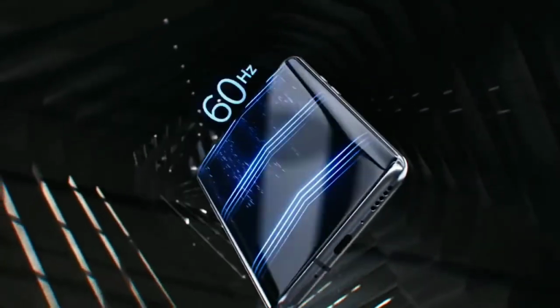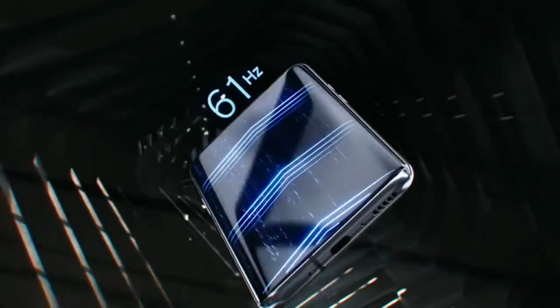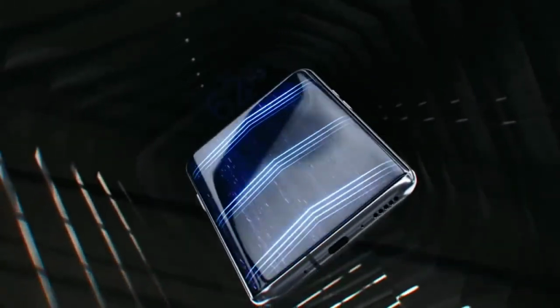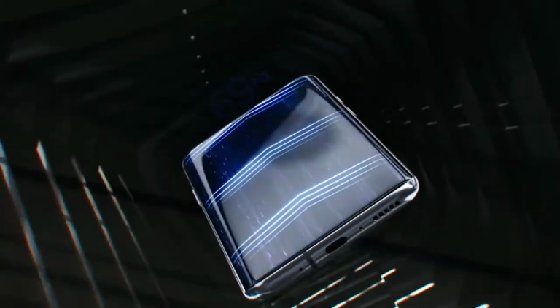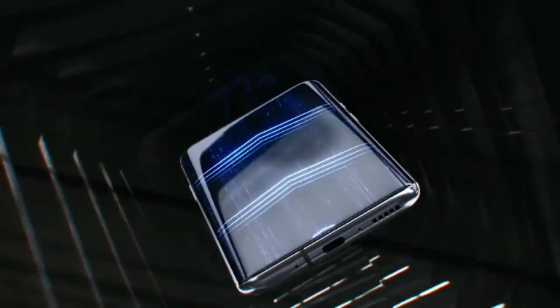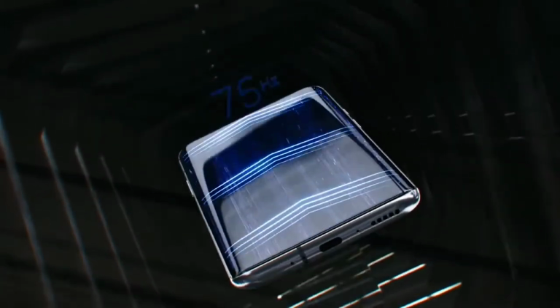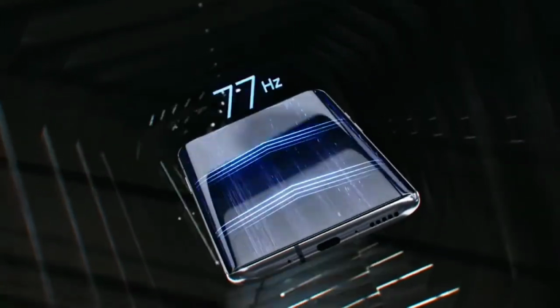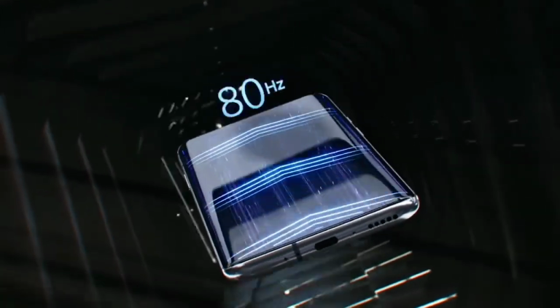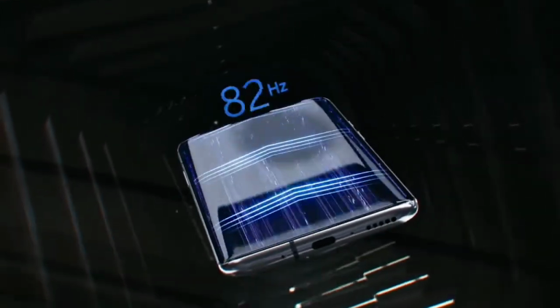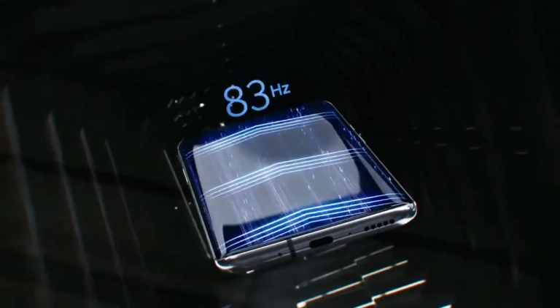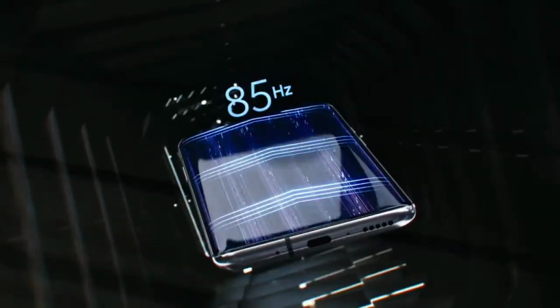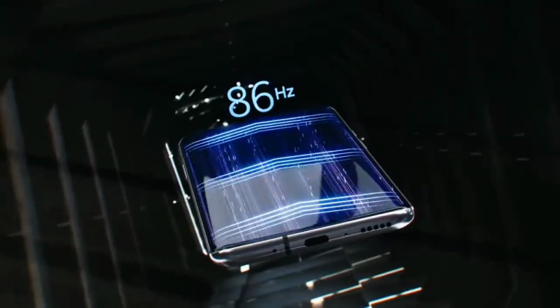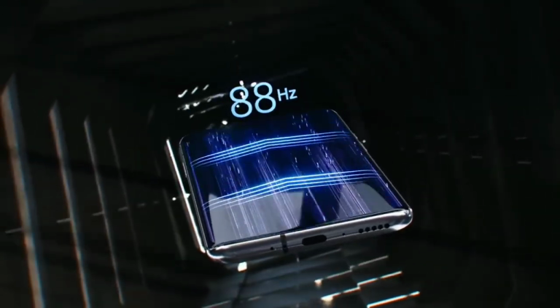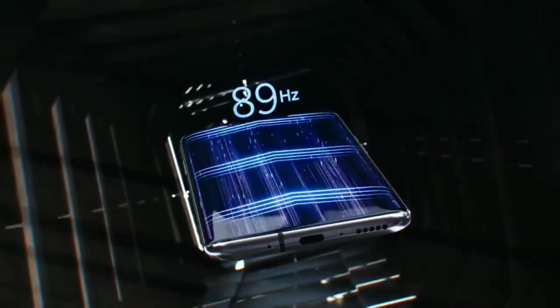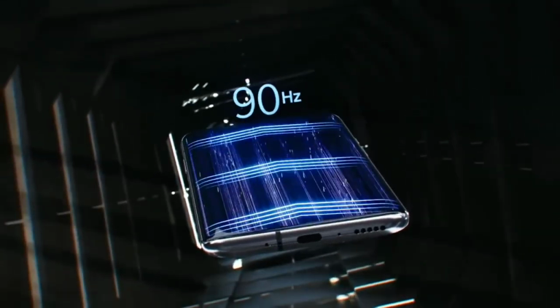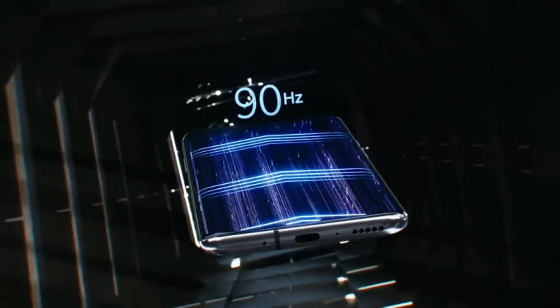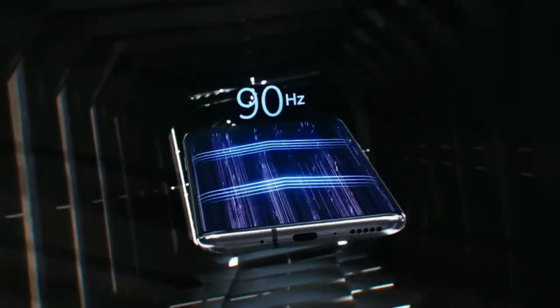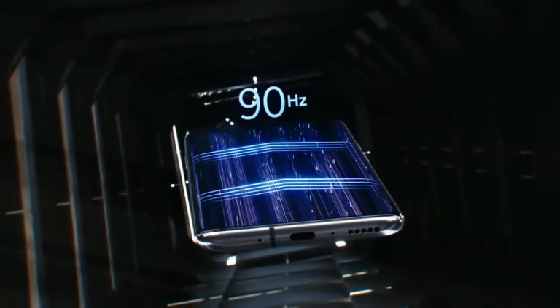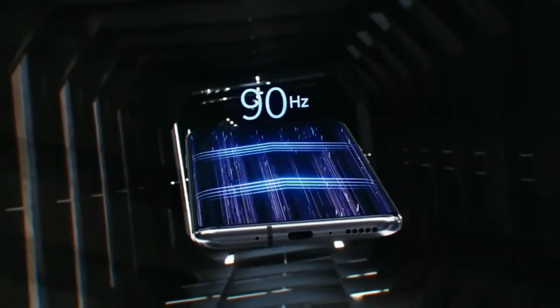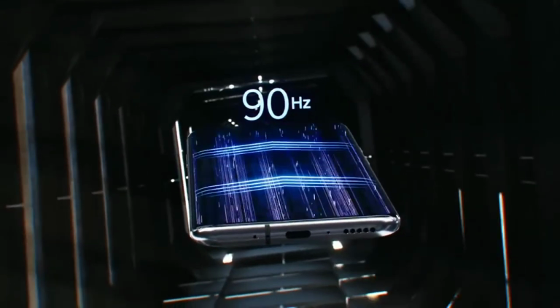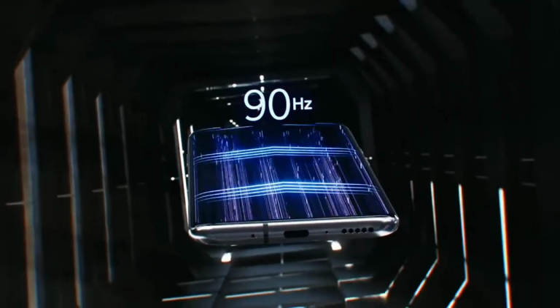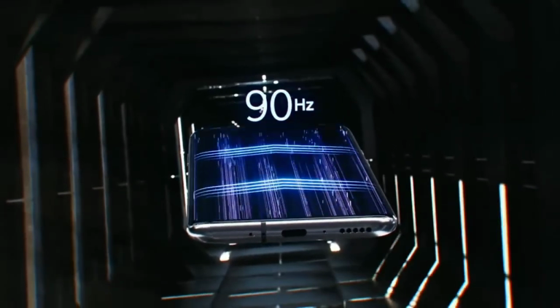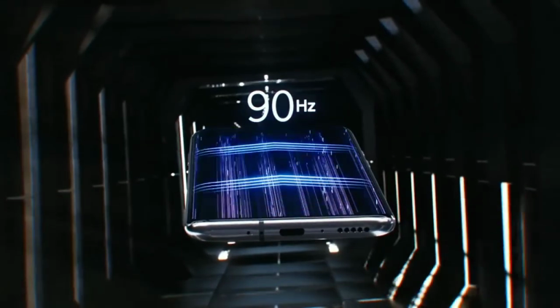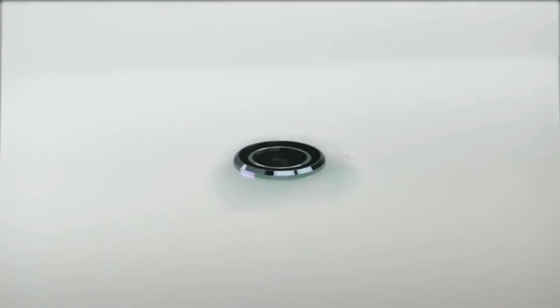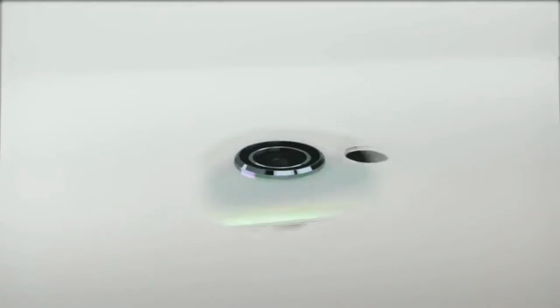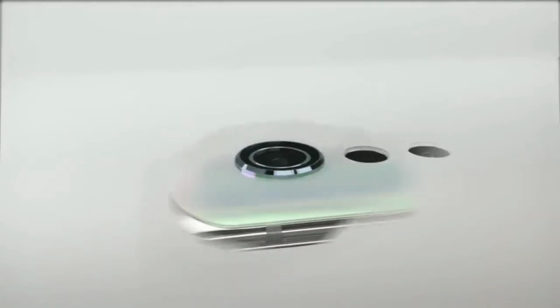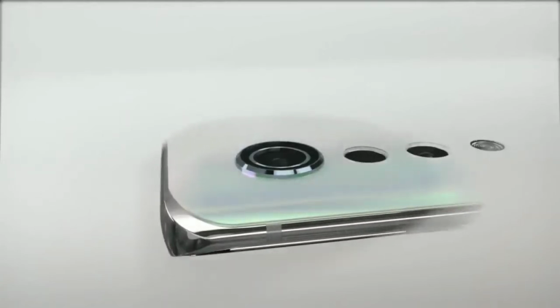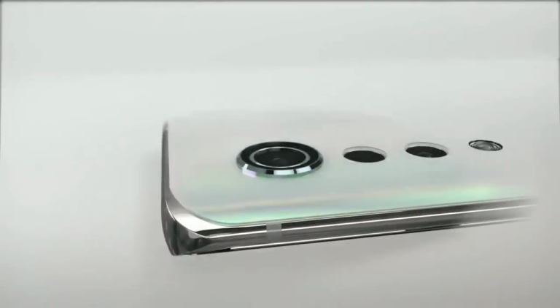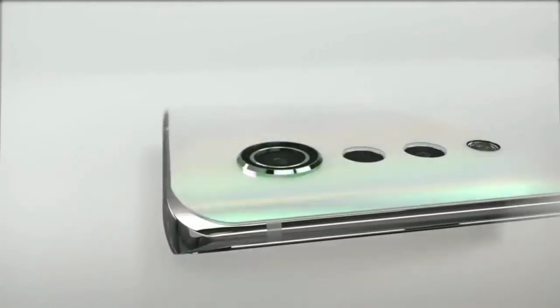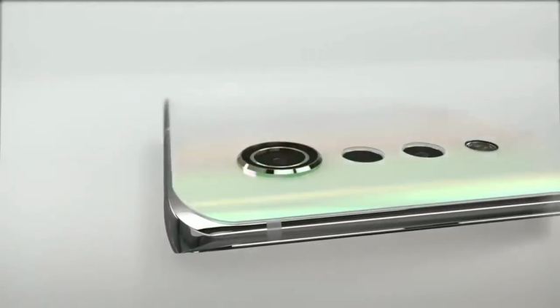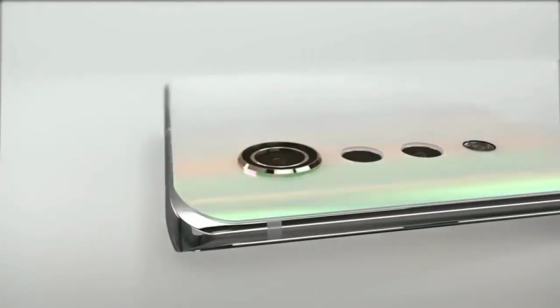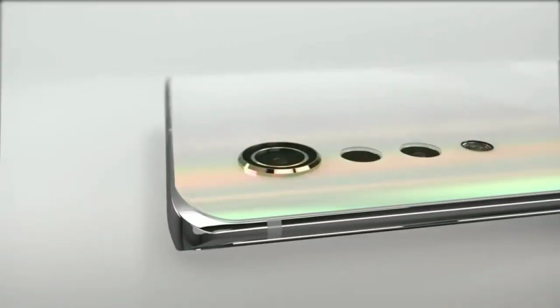There is no word on whether or not it's going to have a higher refresh rate display. It's expected to be priced at around $700.